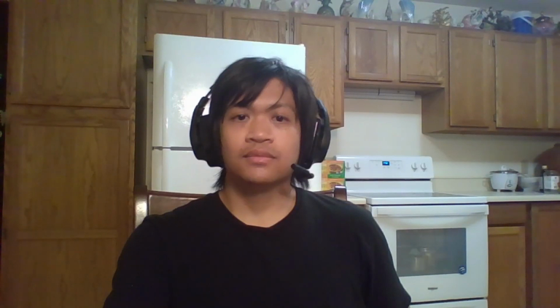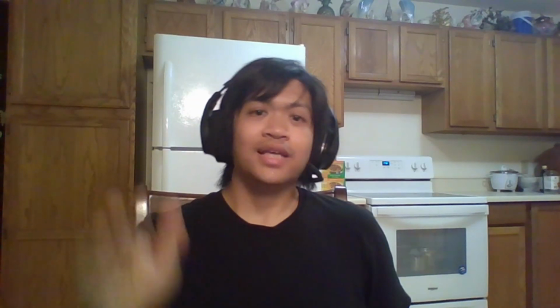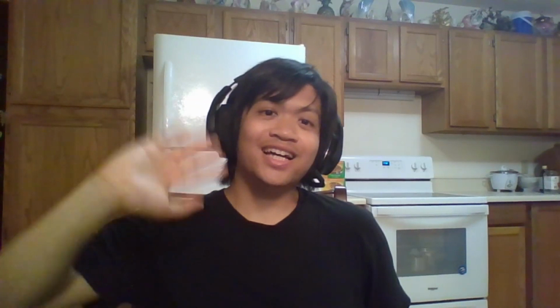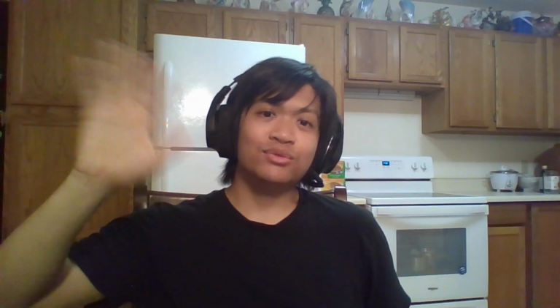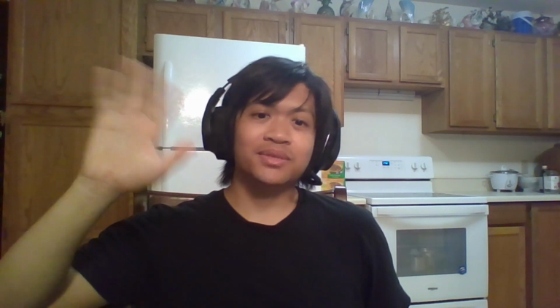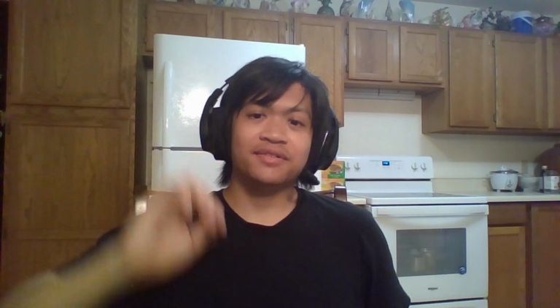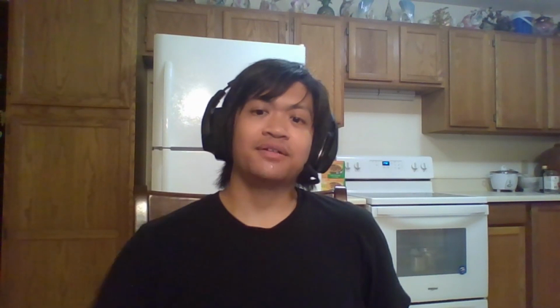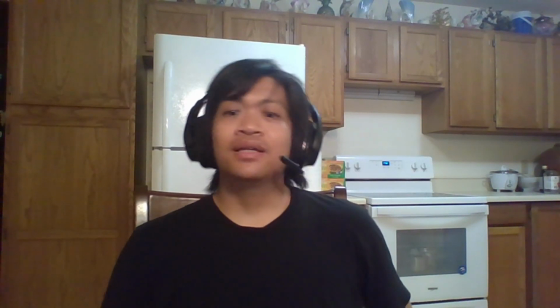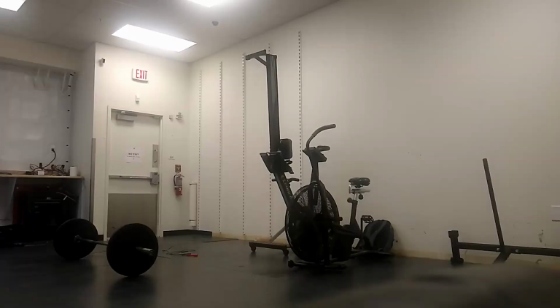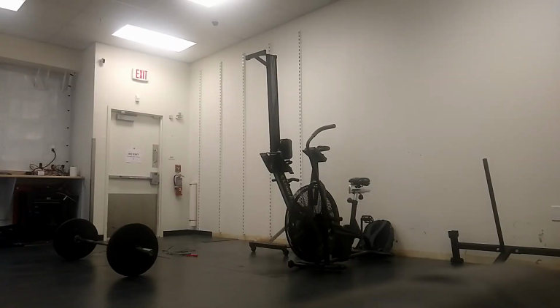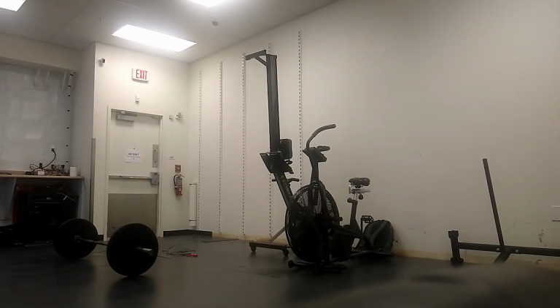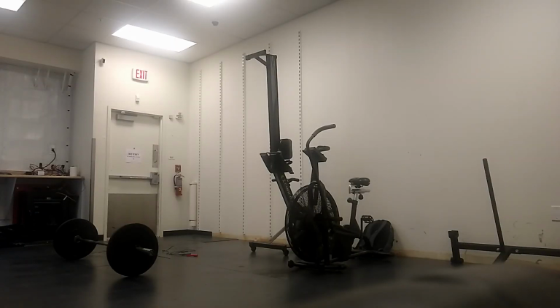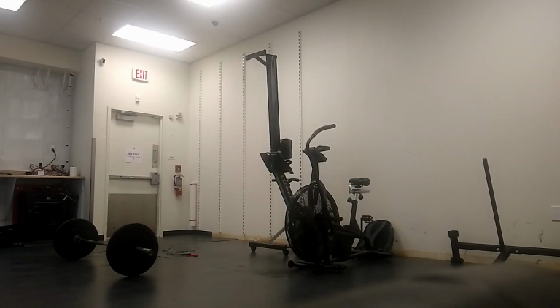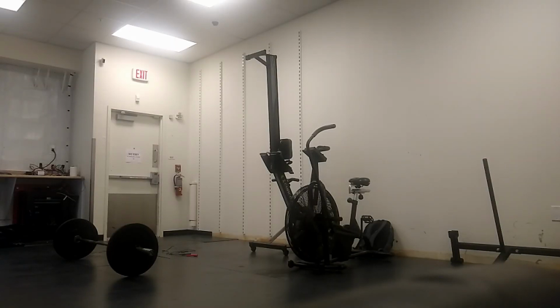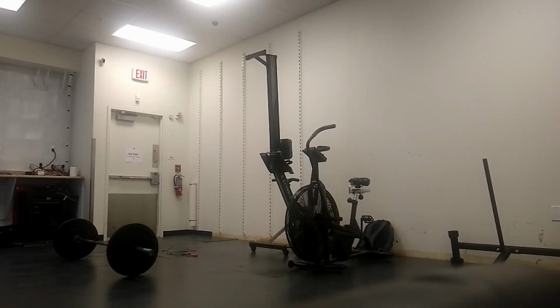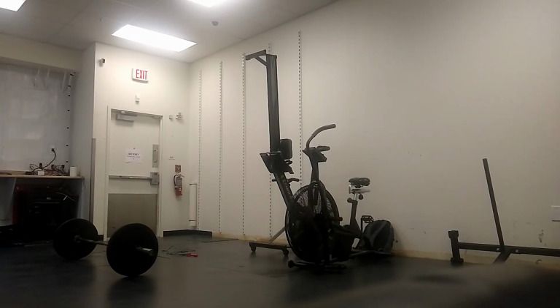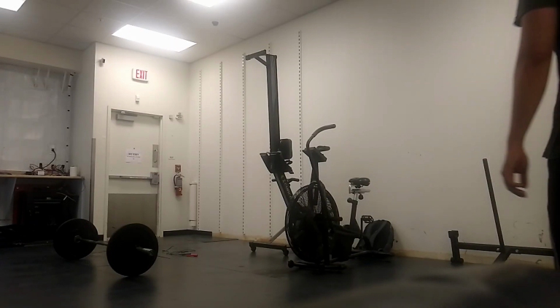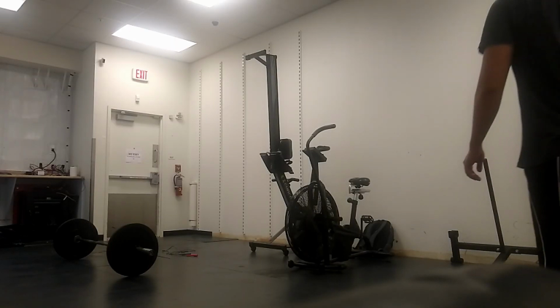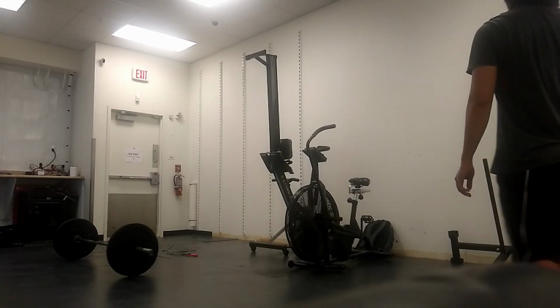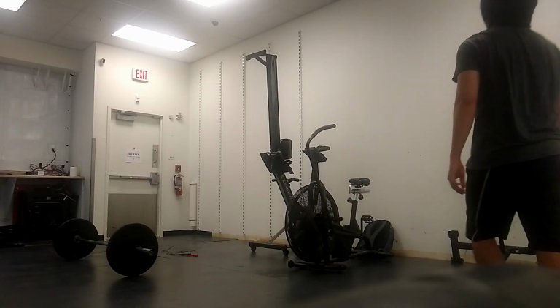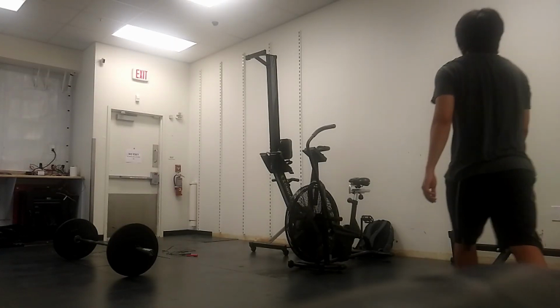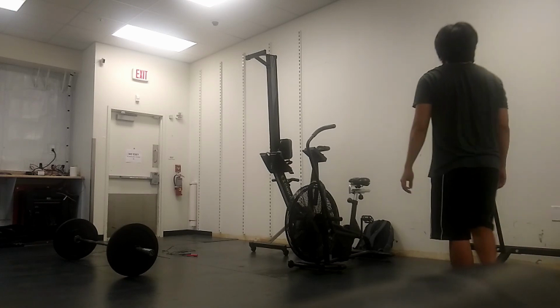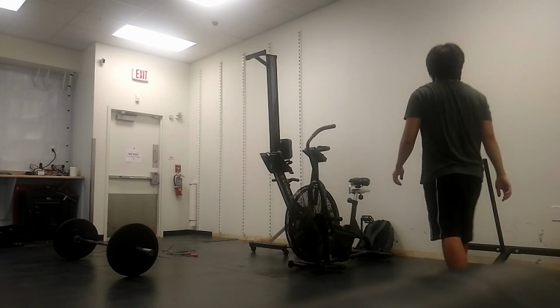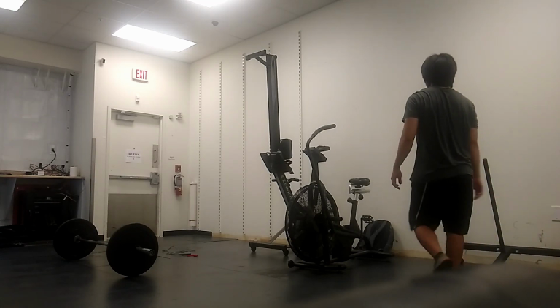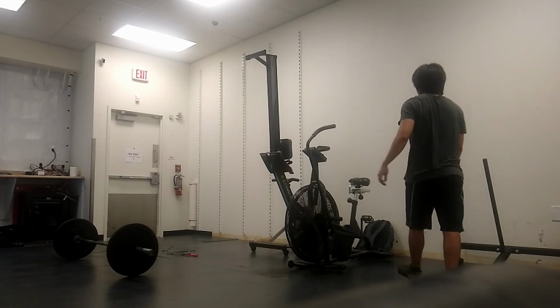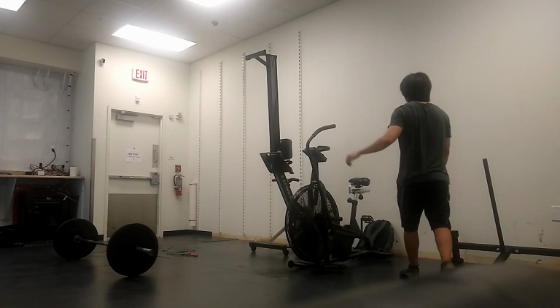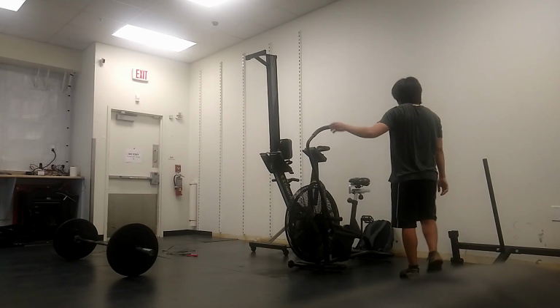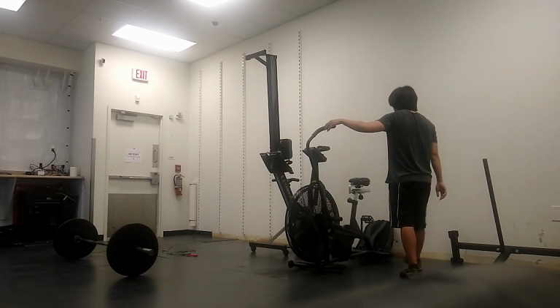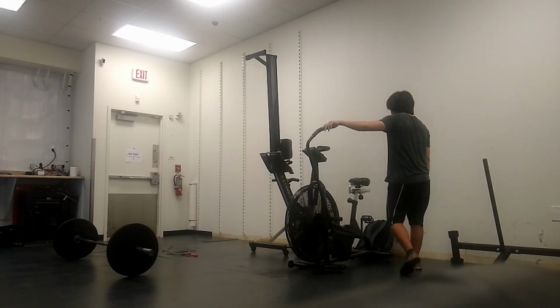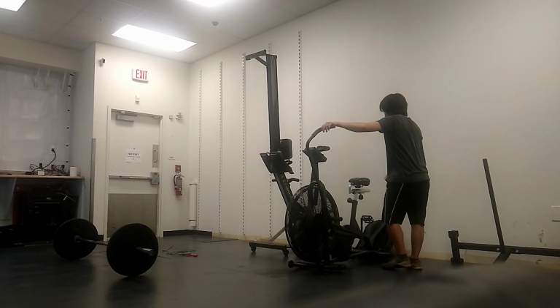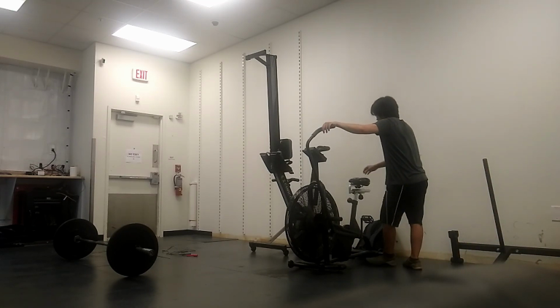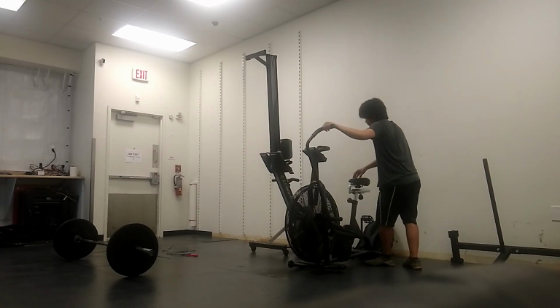Hey guys, welcome to the video. This is a workout that I did last week and it's a cardio workout based off of CrossFit.